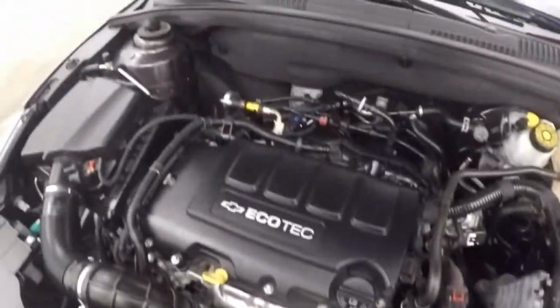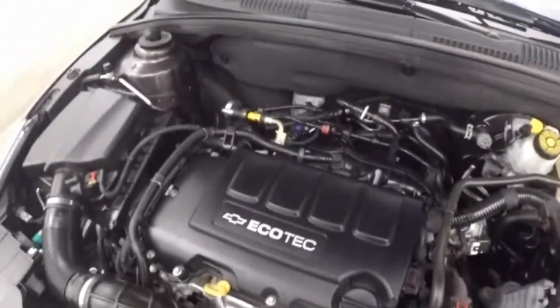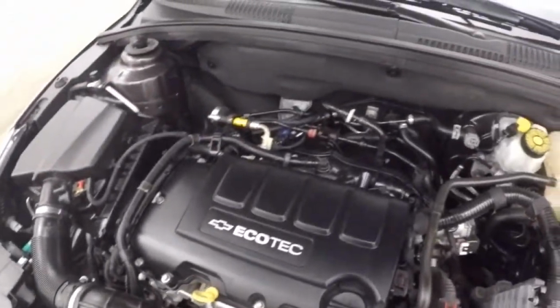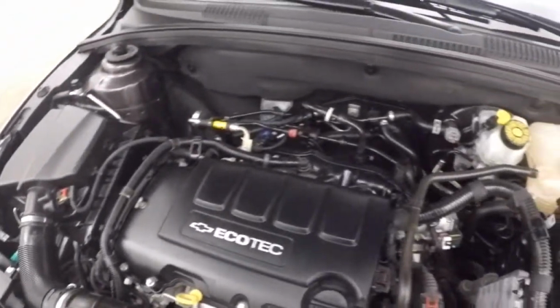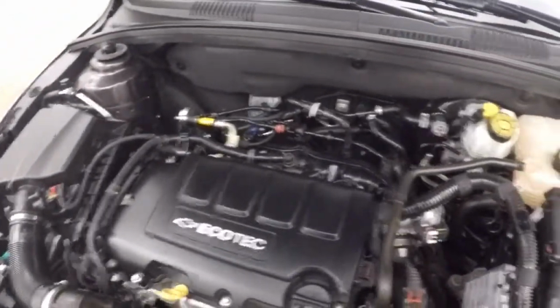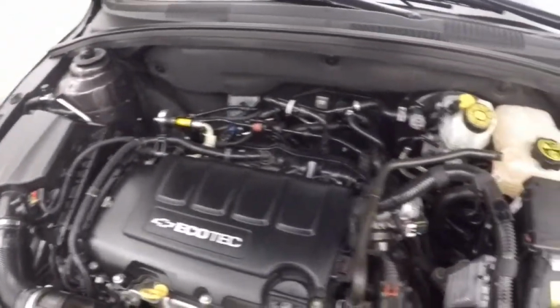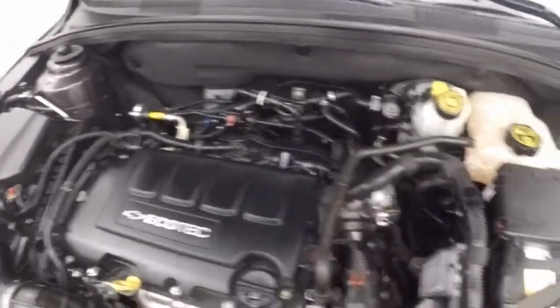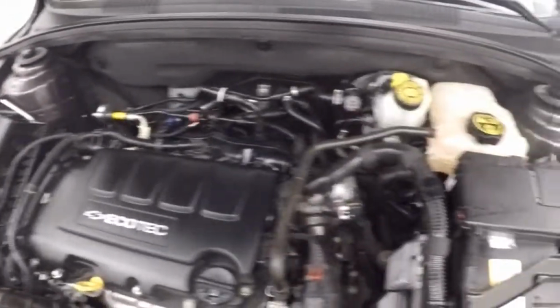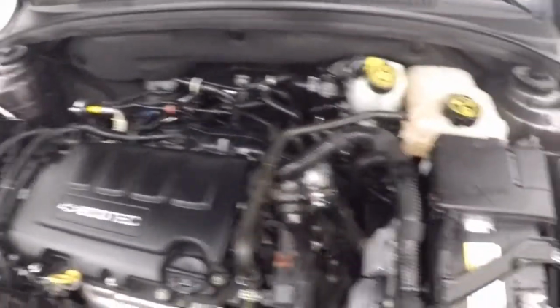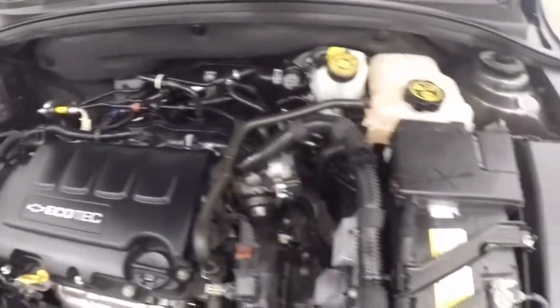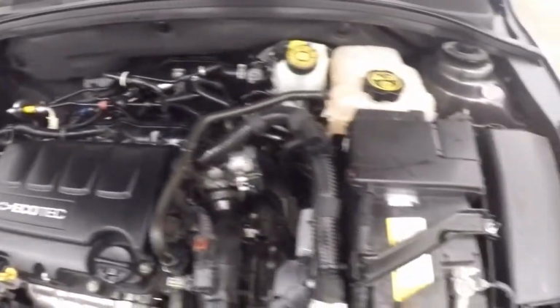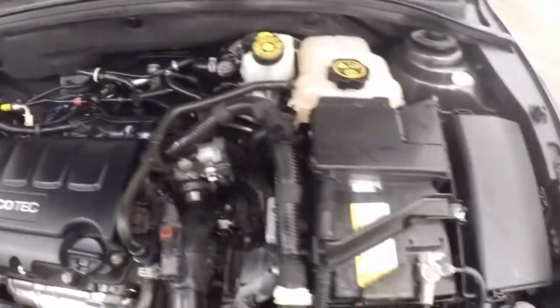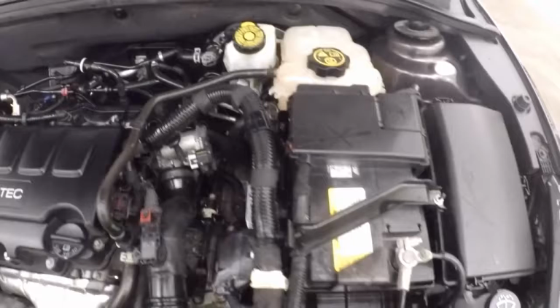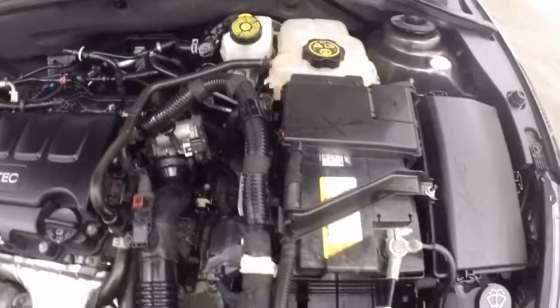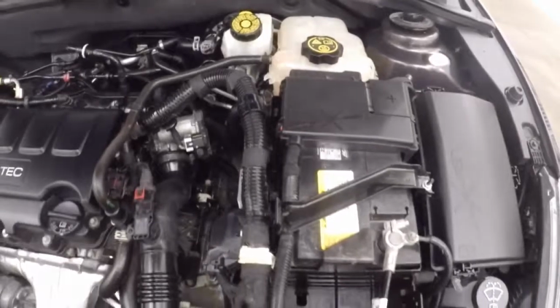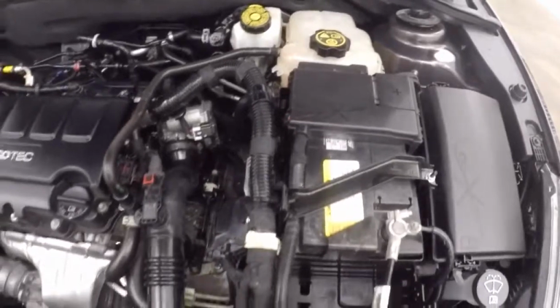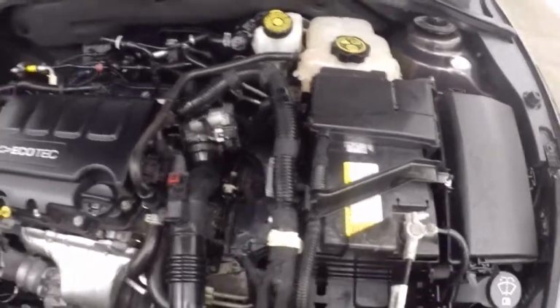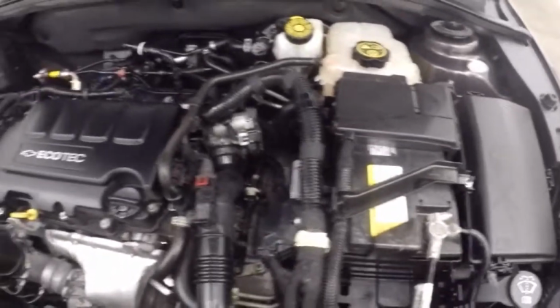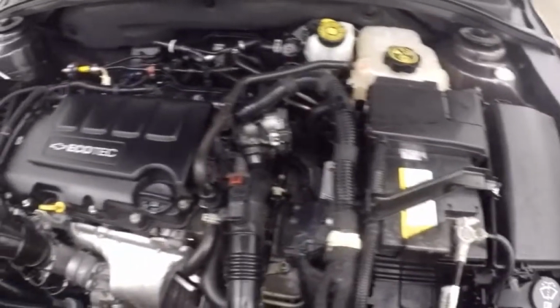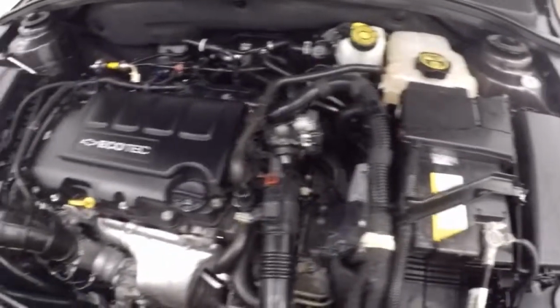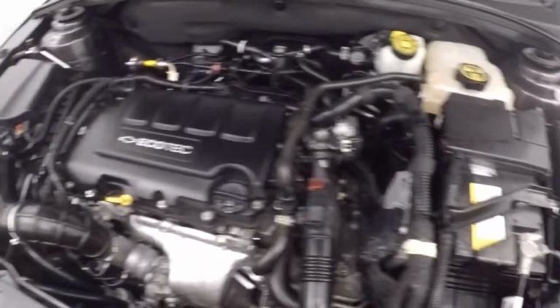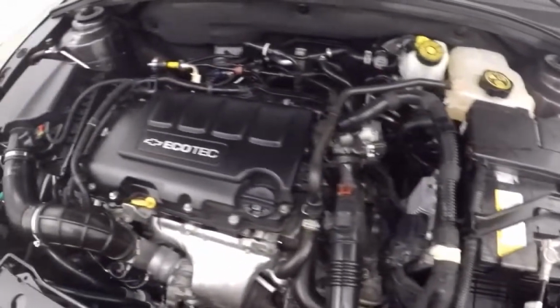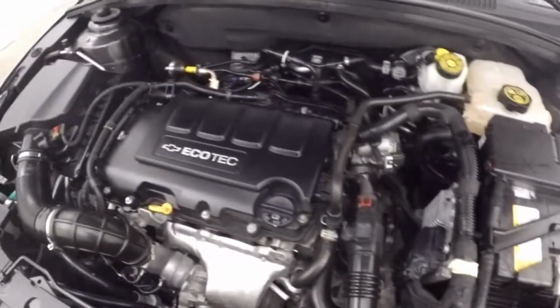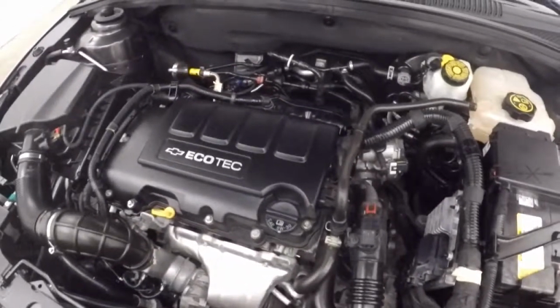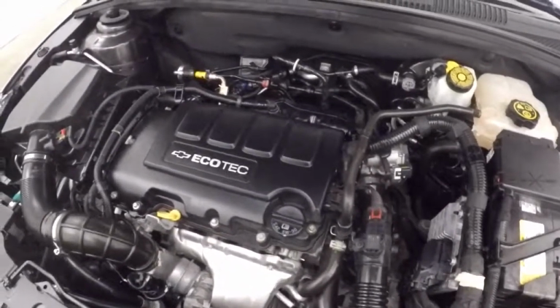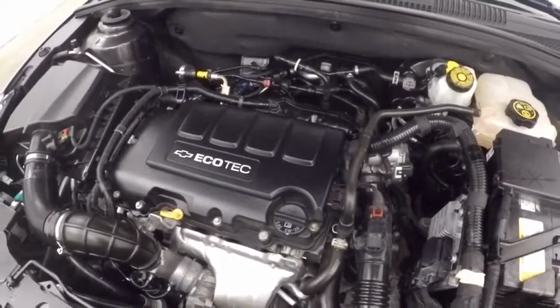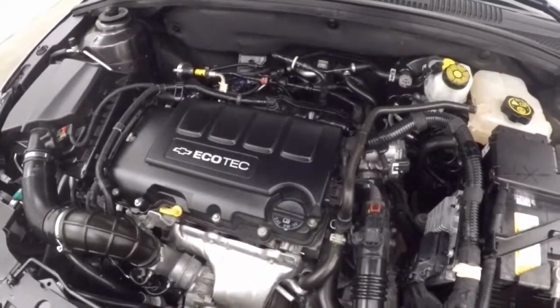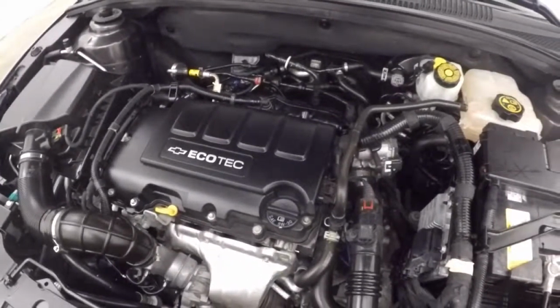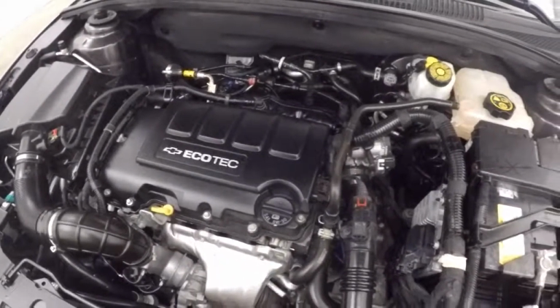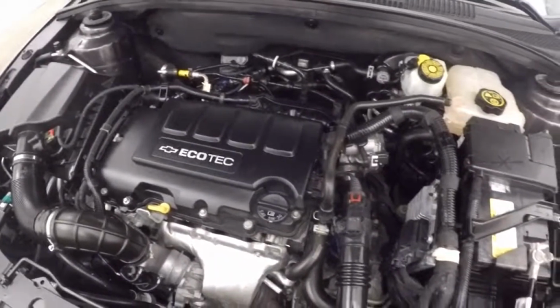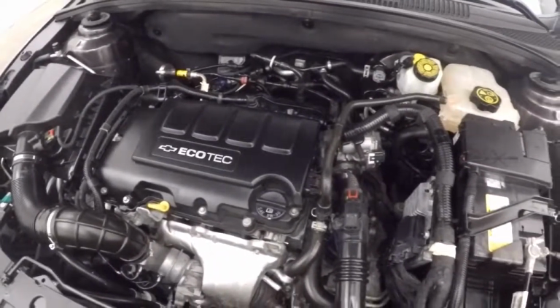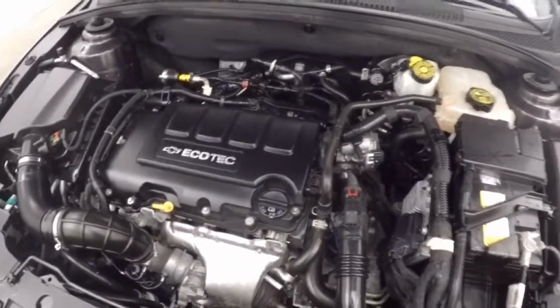Running nice and smooth, no issues. Again, this engine is great on gas.